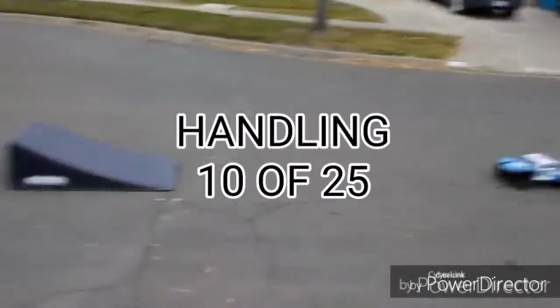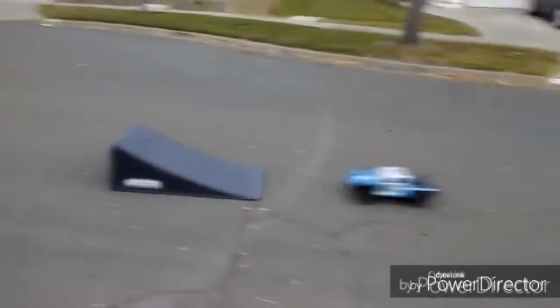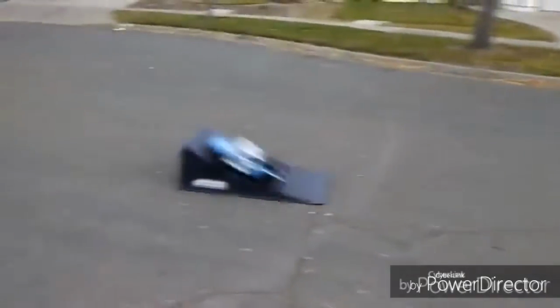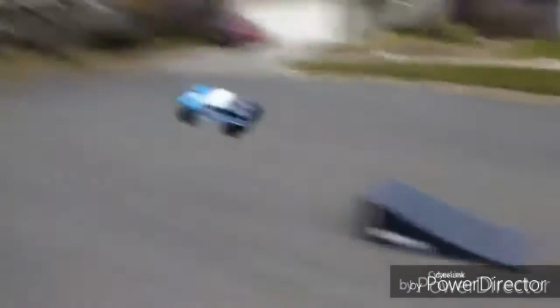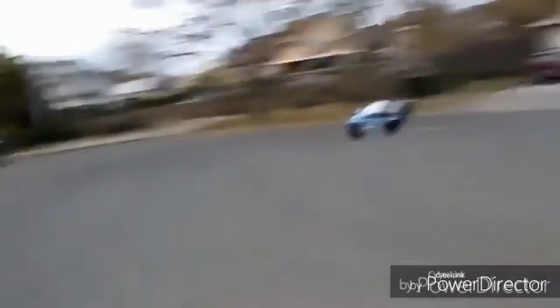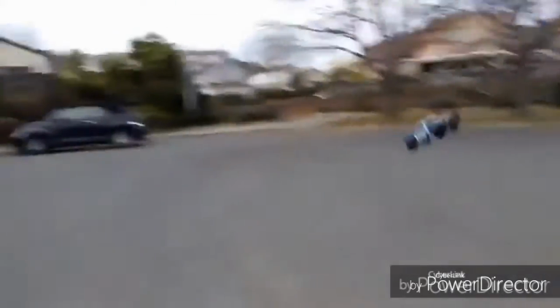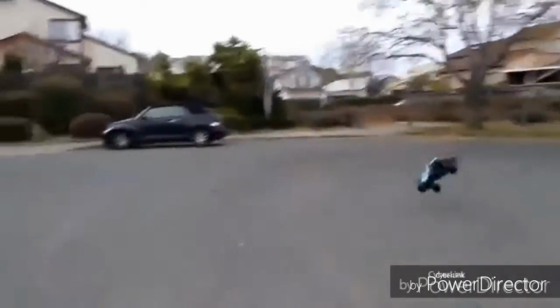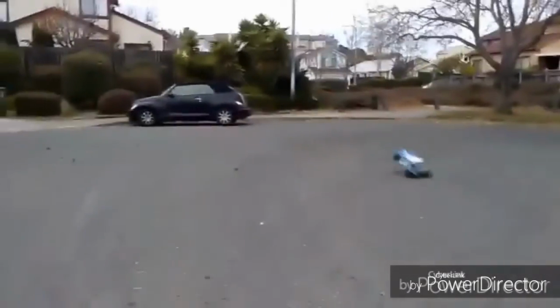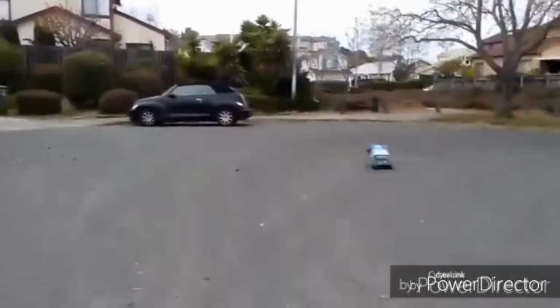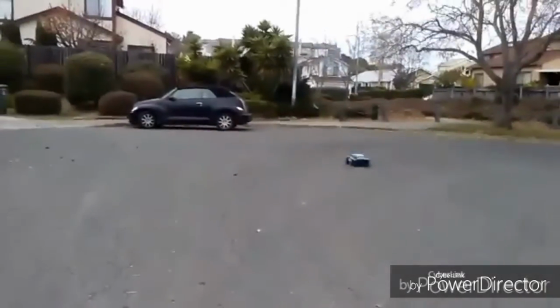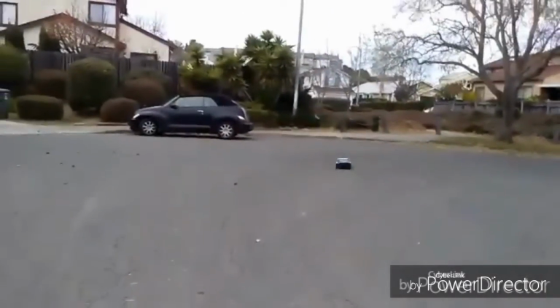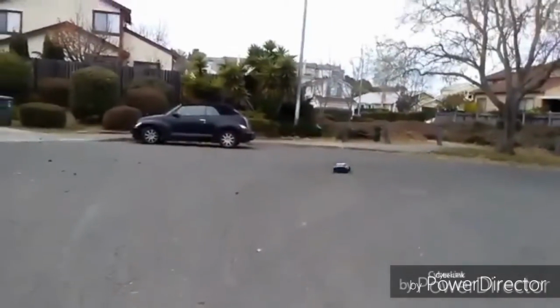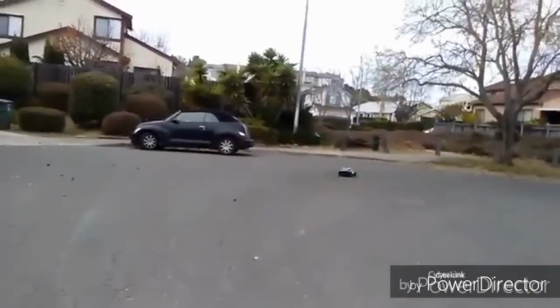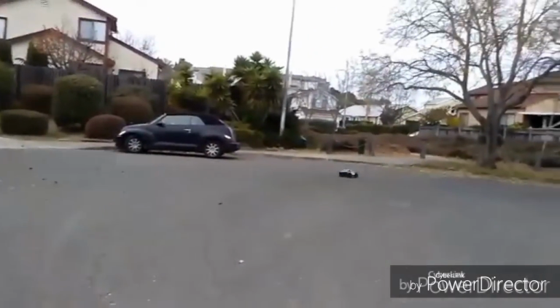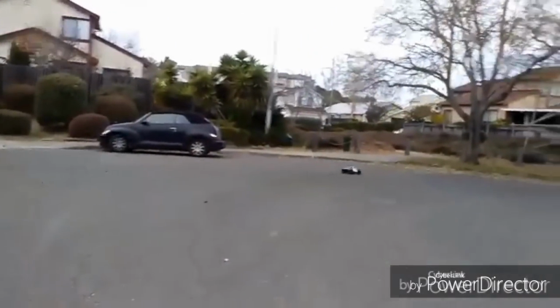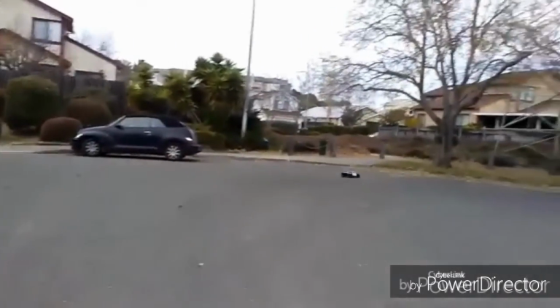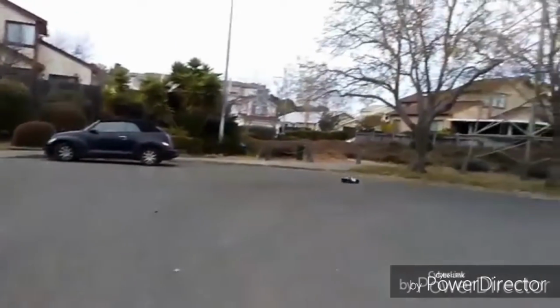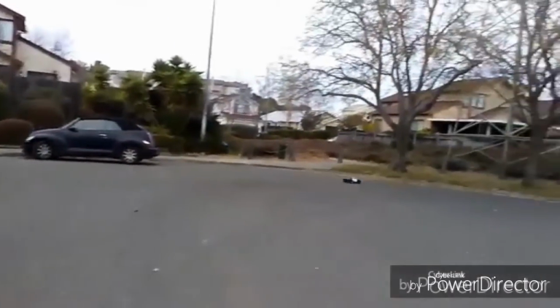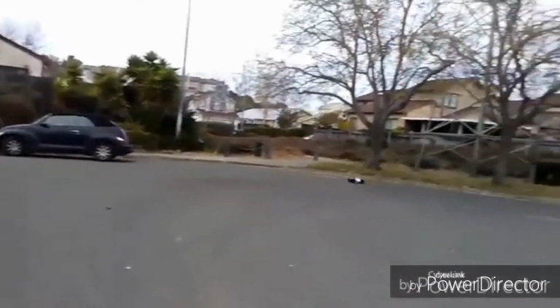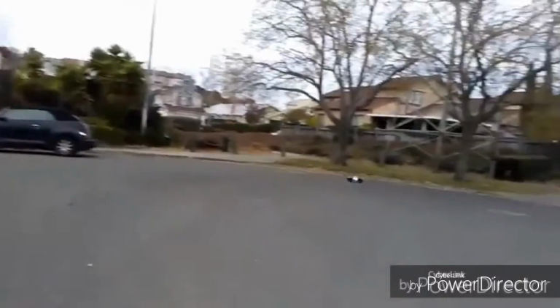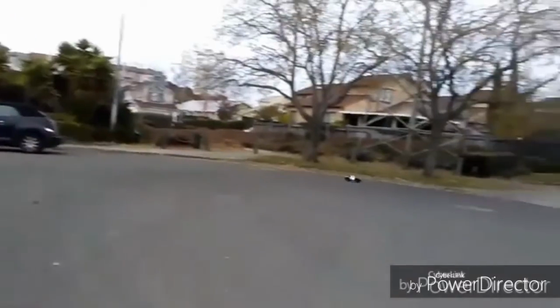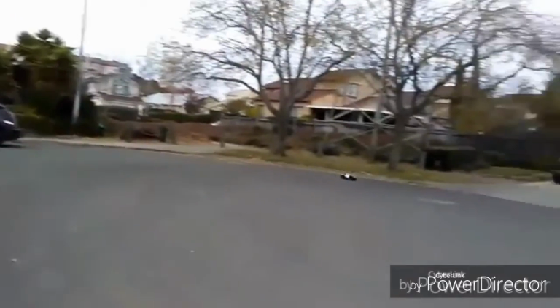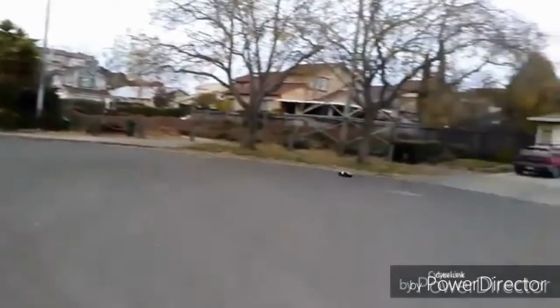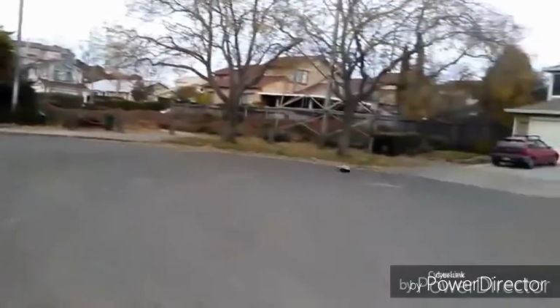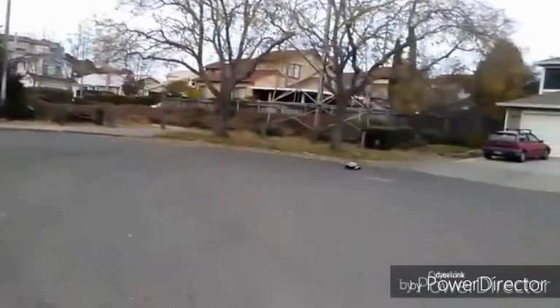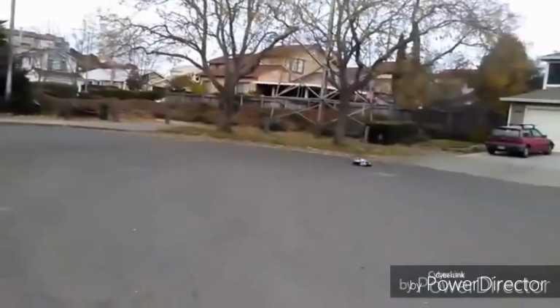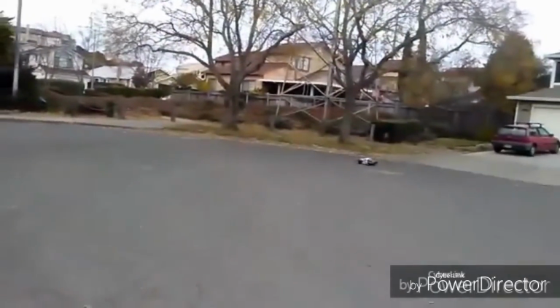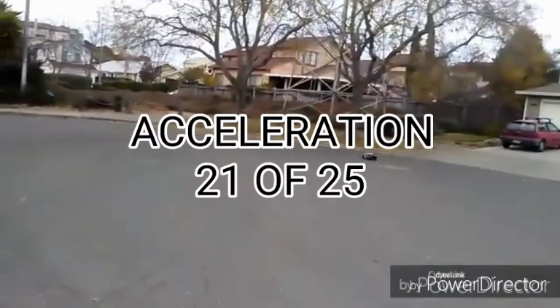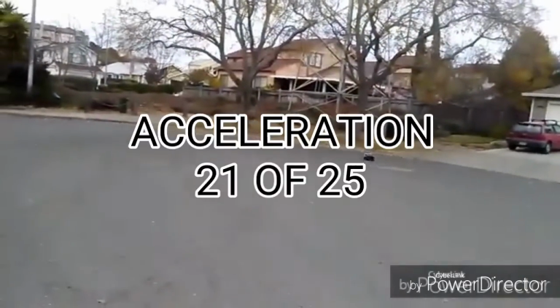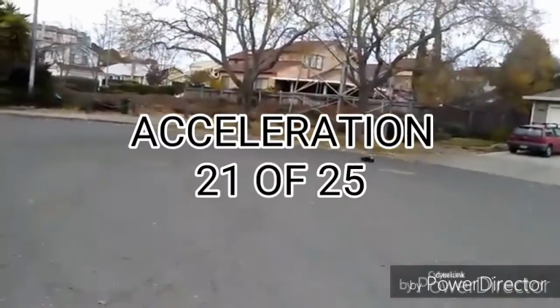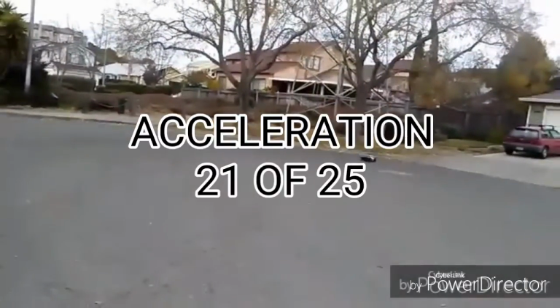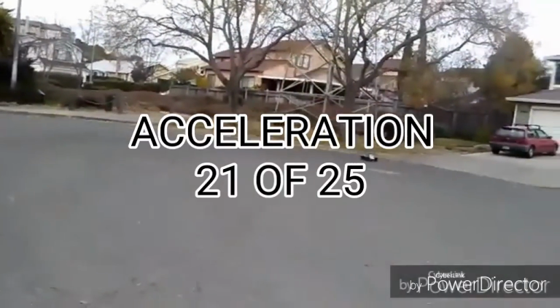Acceleration is pretty snappy. It's one of the best accelerating brush cars, so it easily gets 21 points.